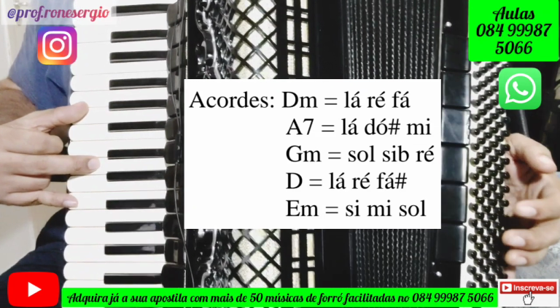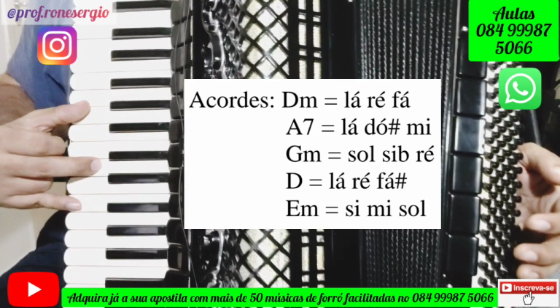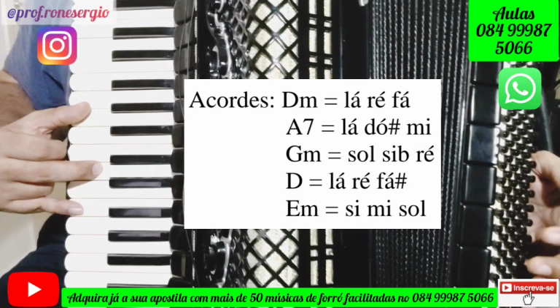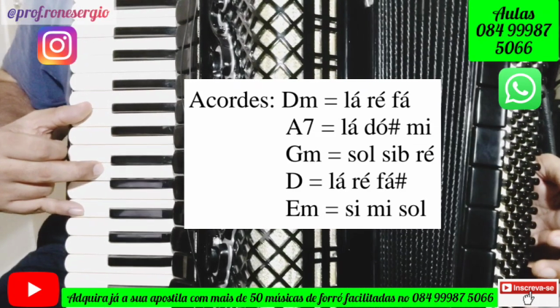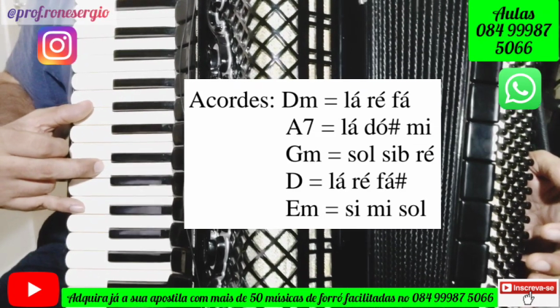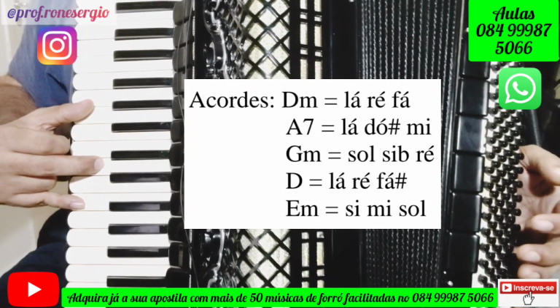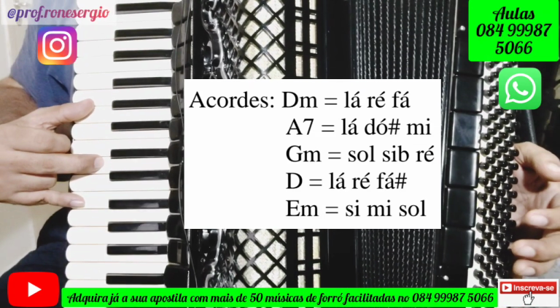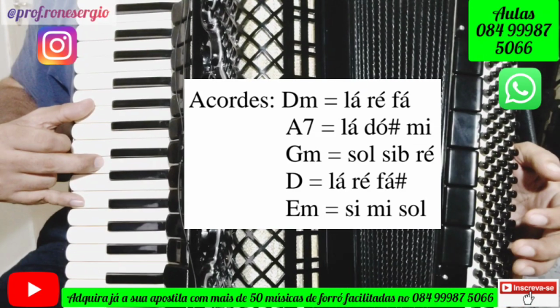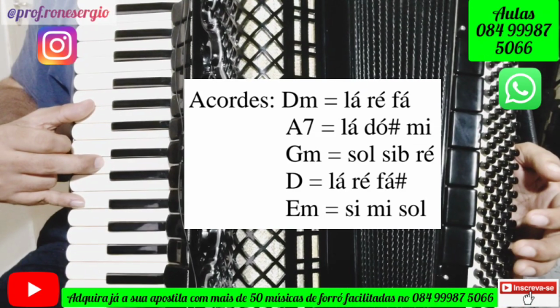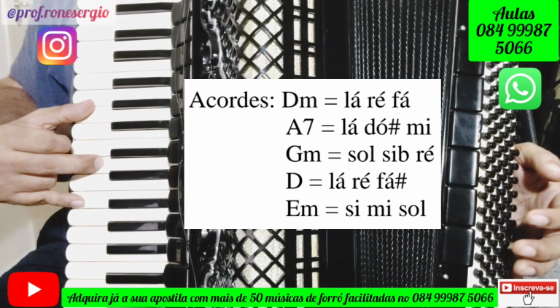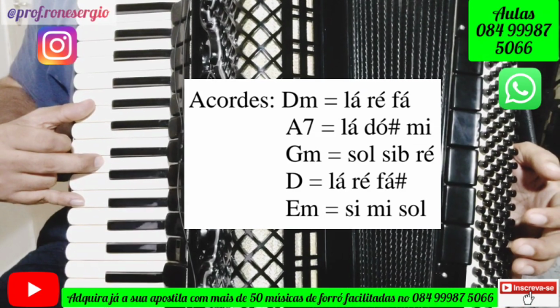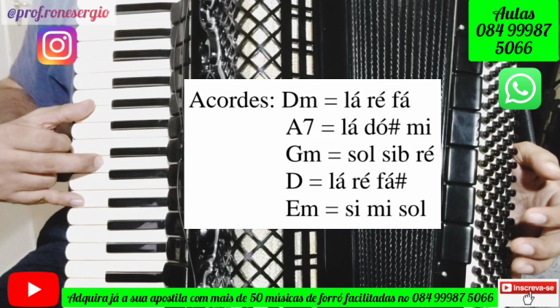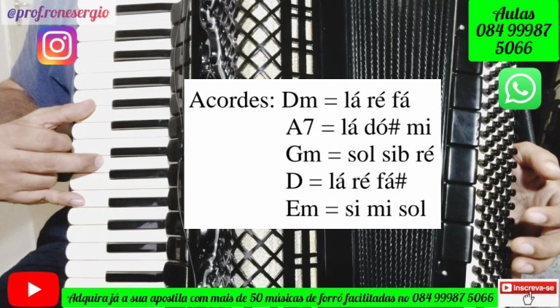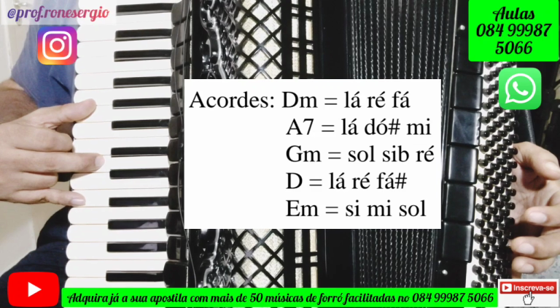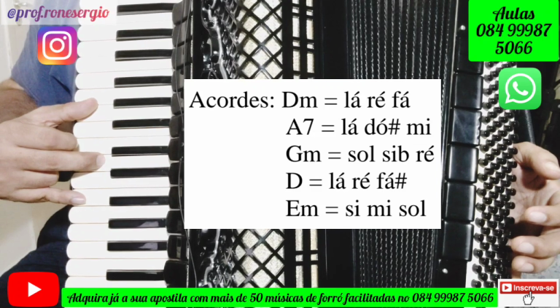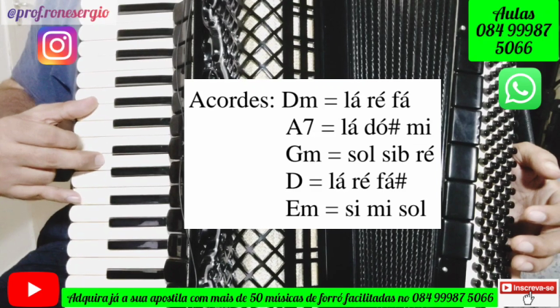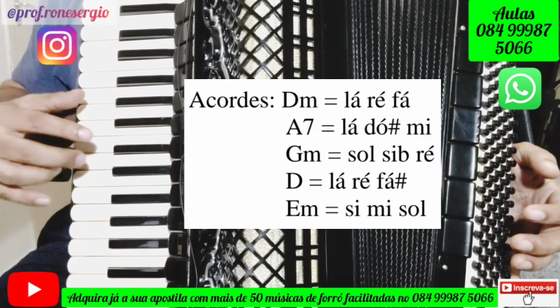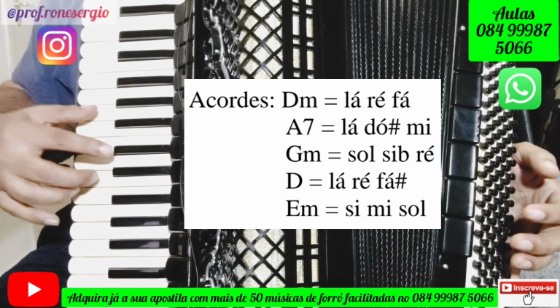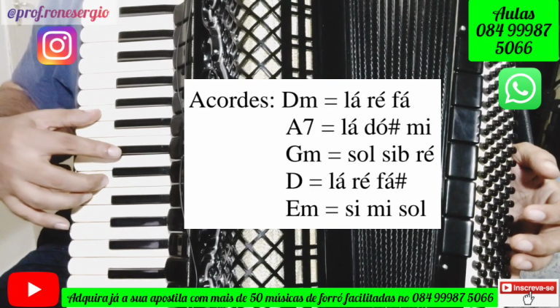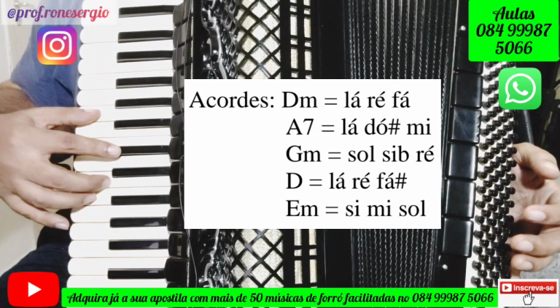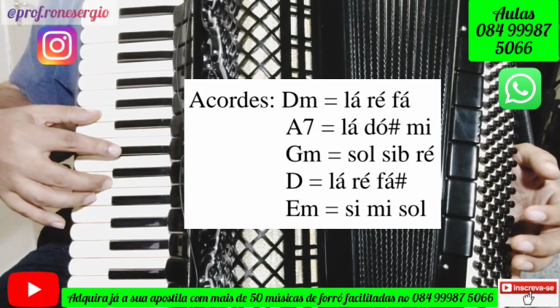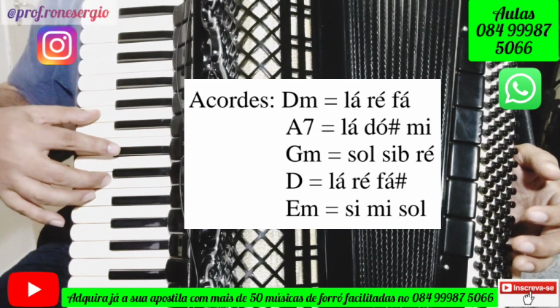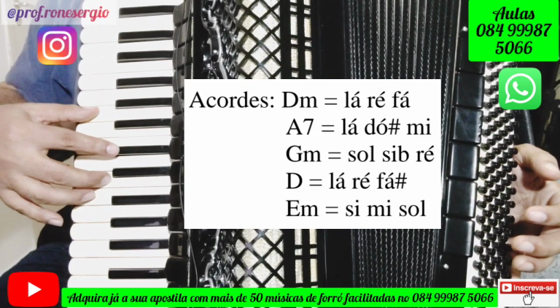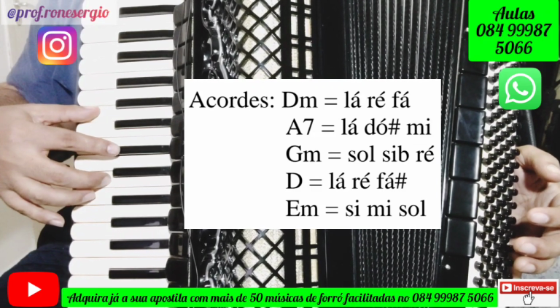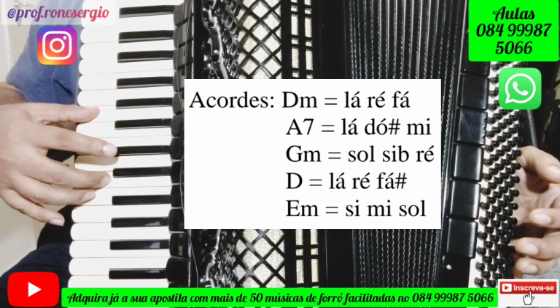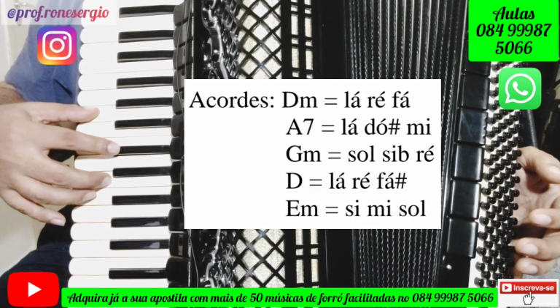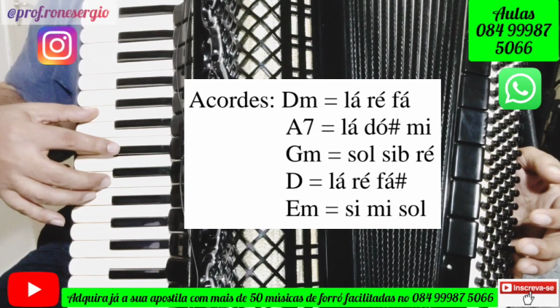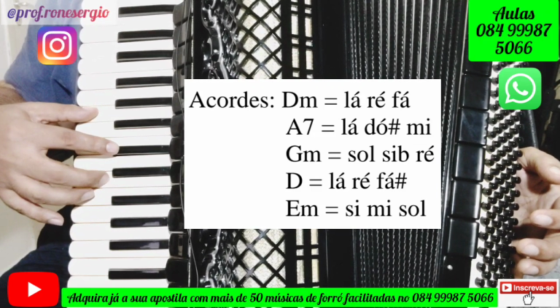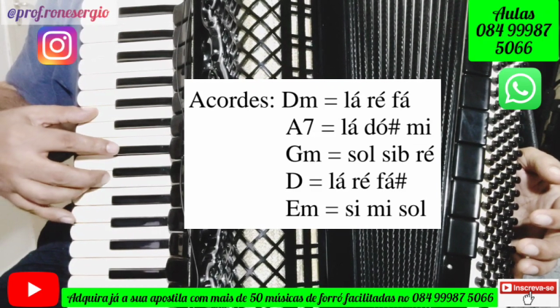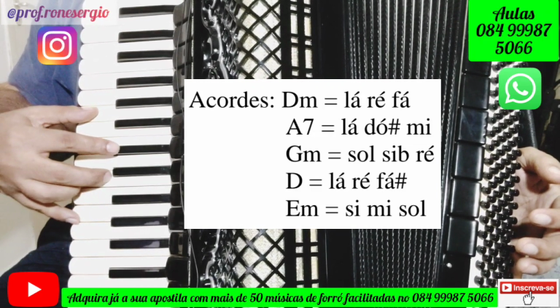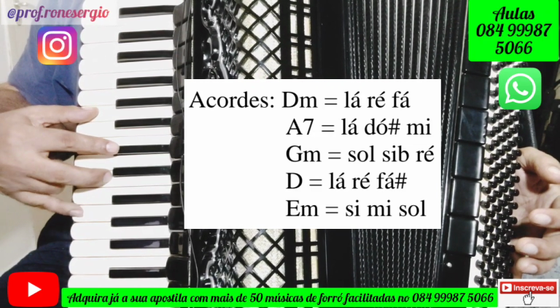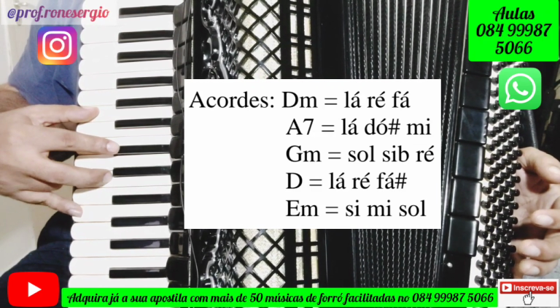Depois a gente vai ter o acorde de Lá com a sétima, que vai ser tocado dessa forma: Lá, Dó sustenido, Mi, Sol.